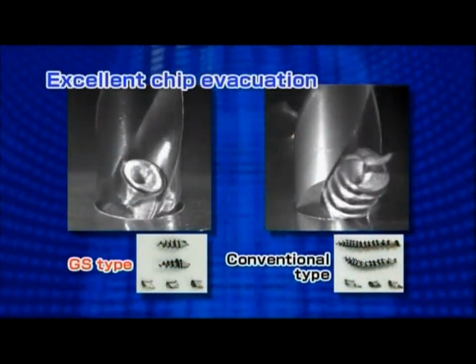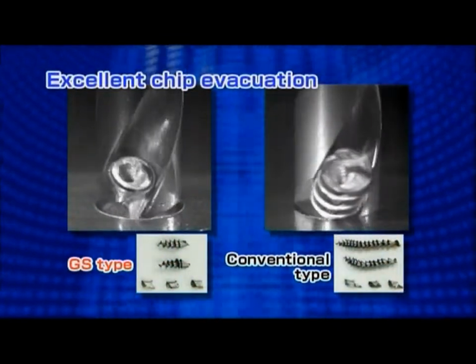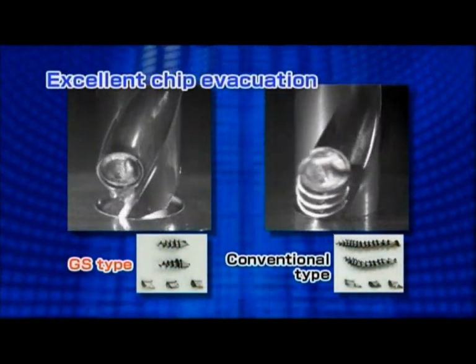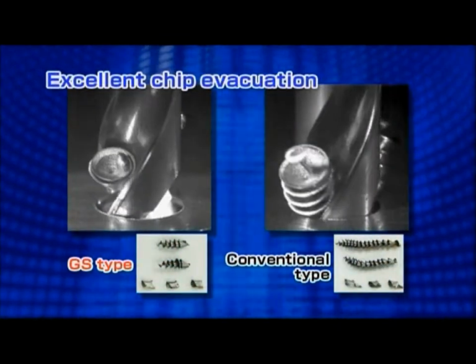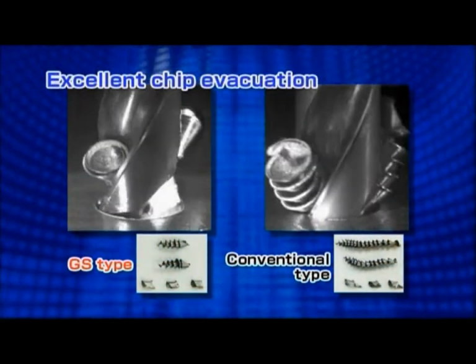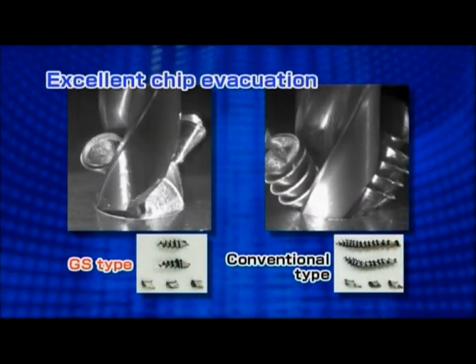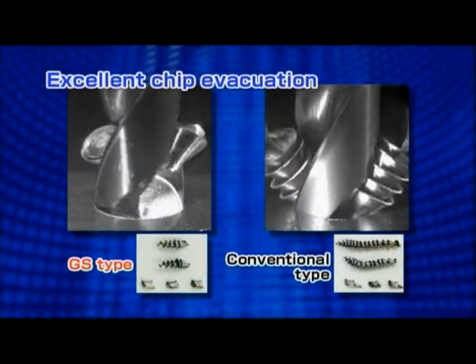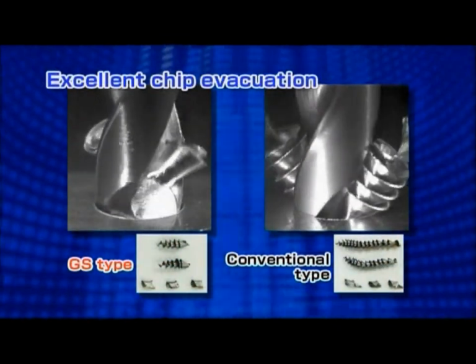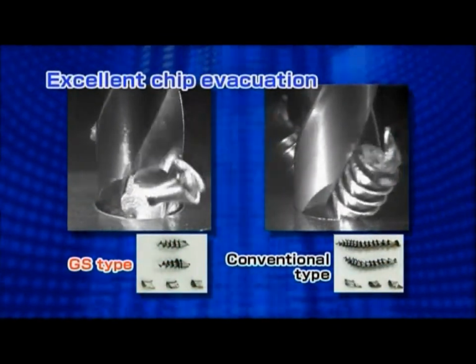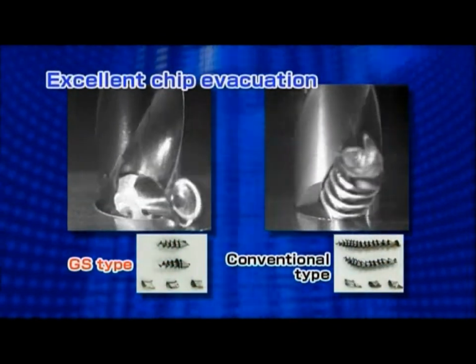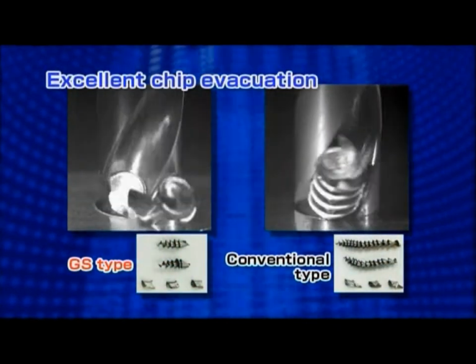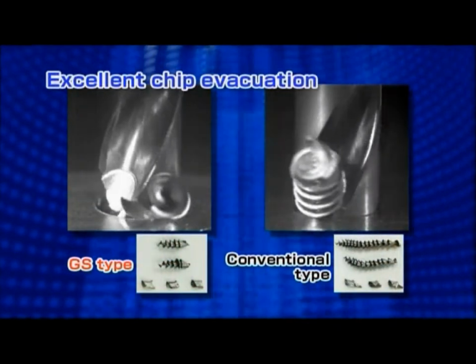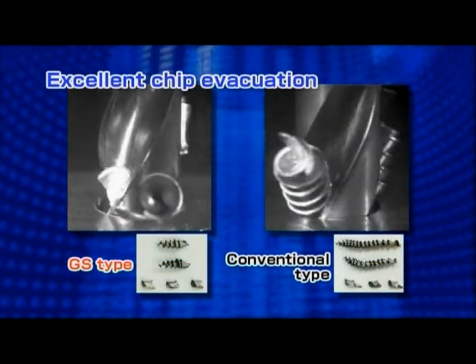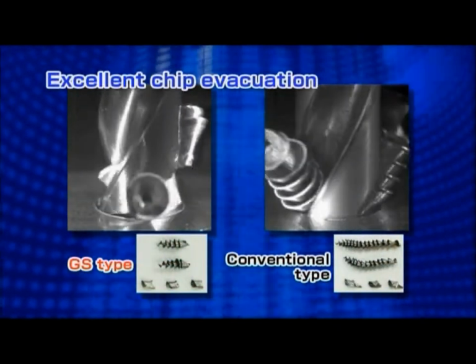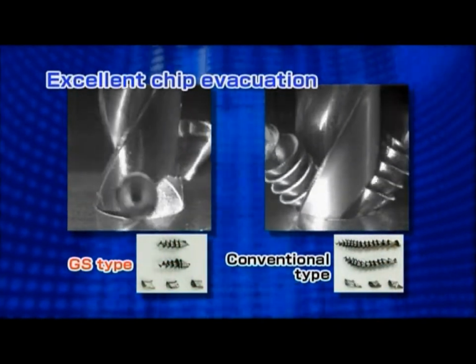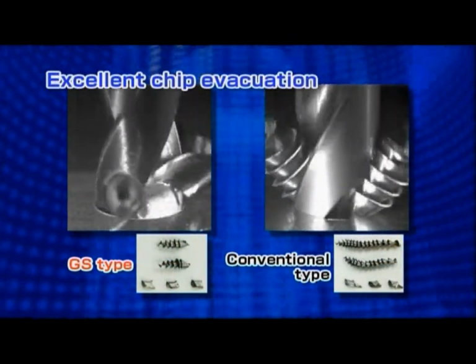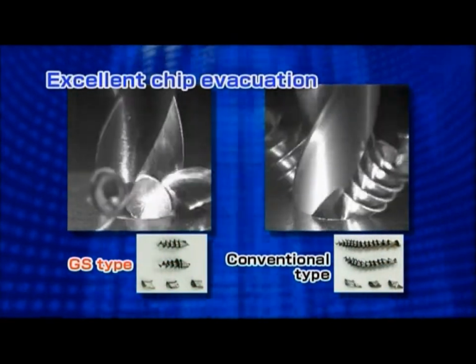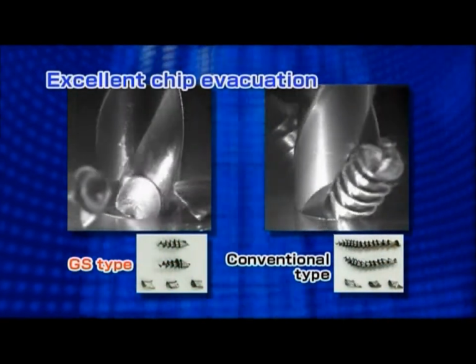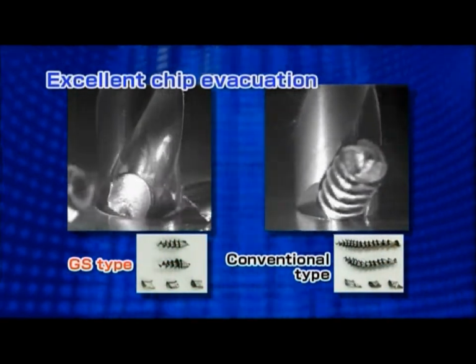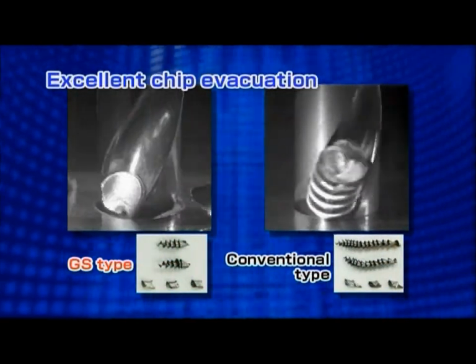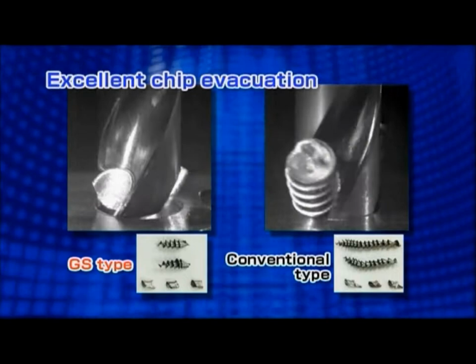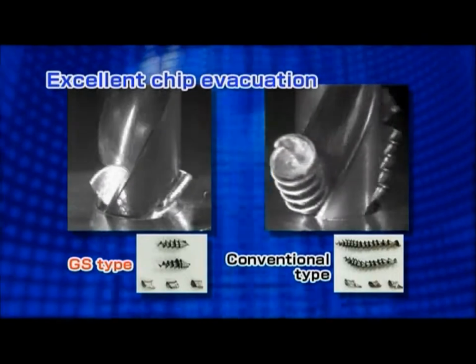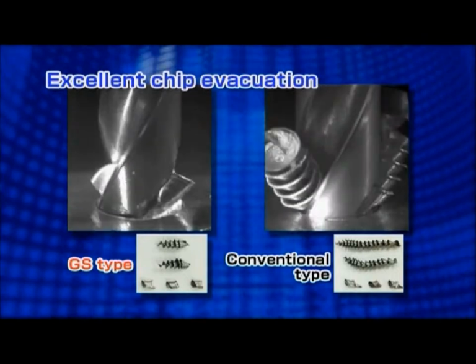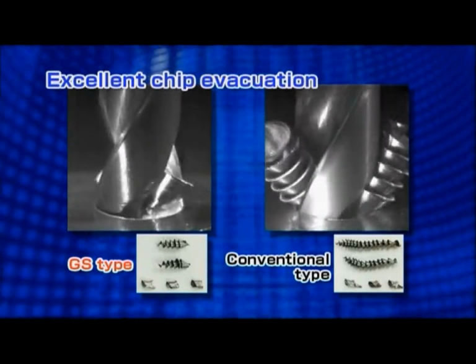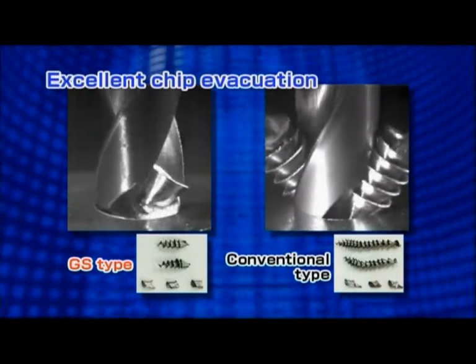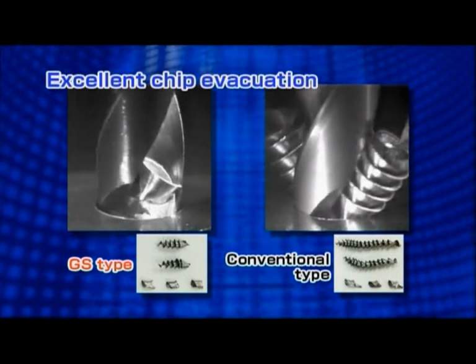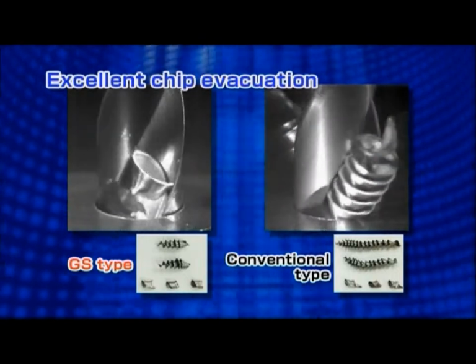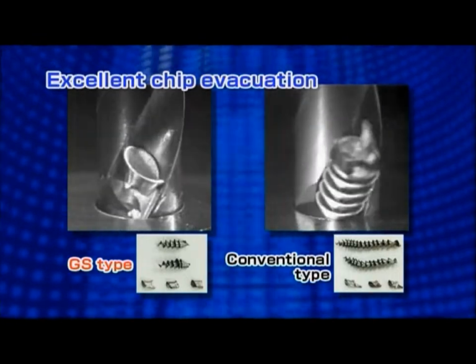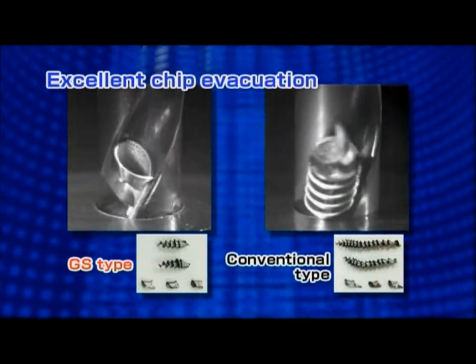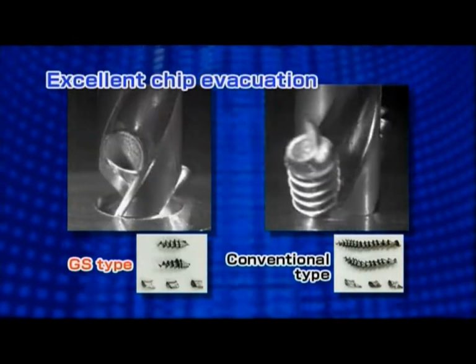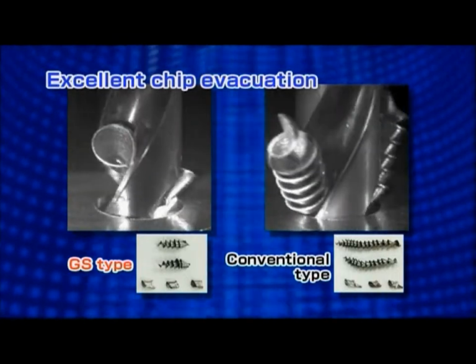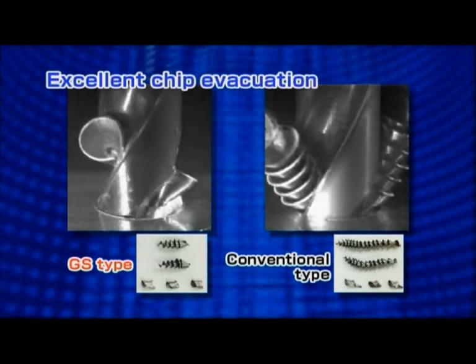Short chips are generated by the Super Multidrill GS-Type, as you can see on this ultra-high speed video.